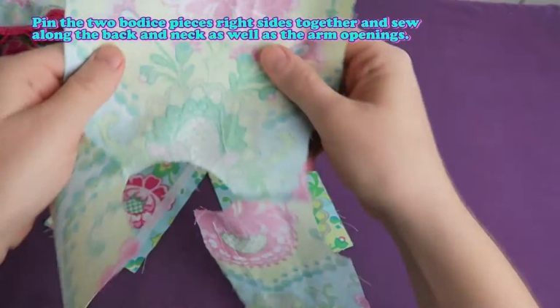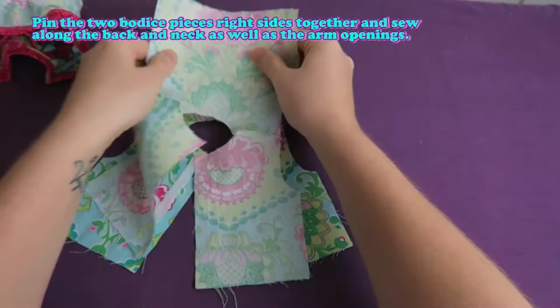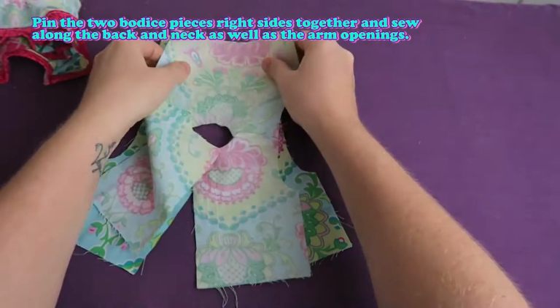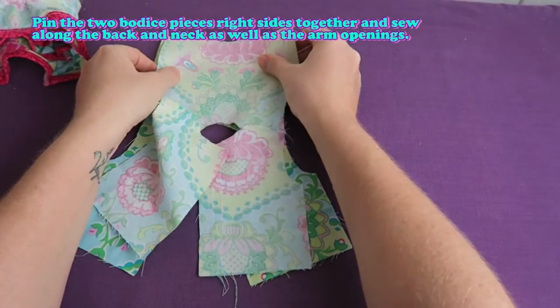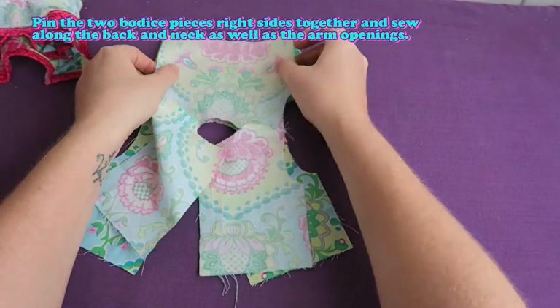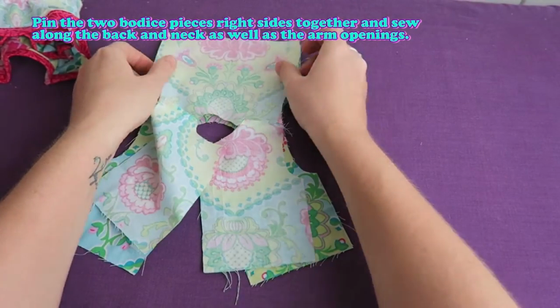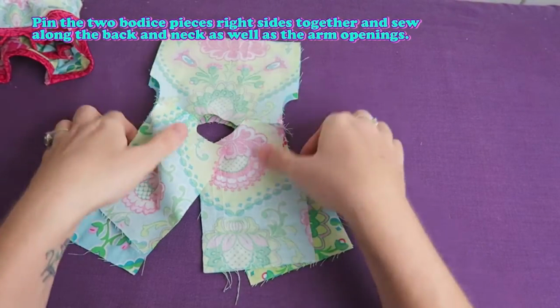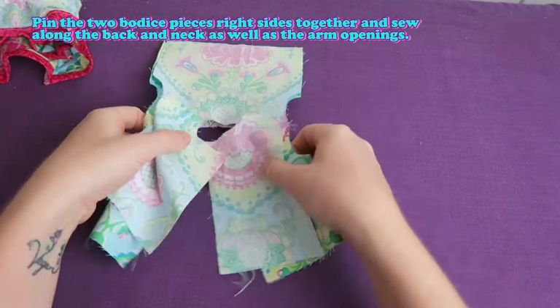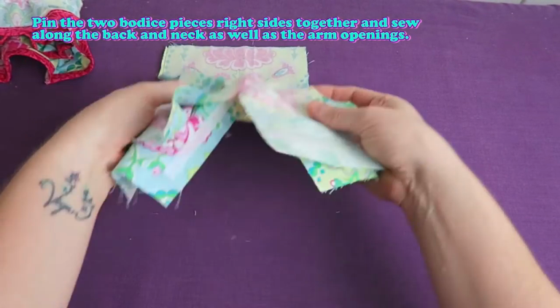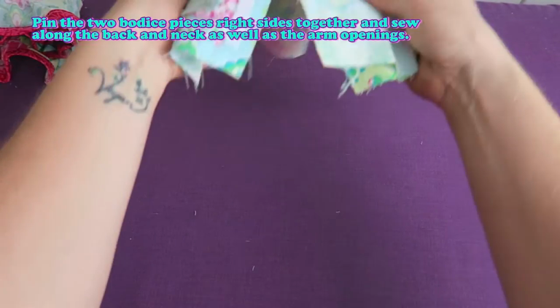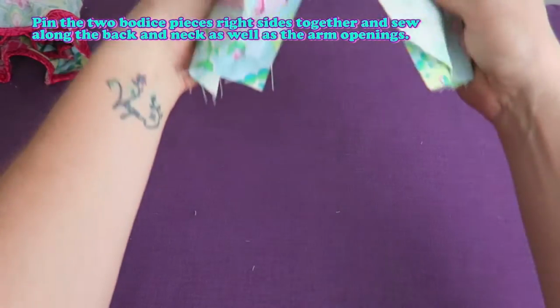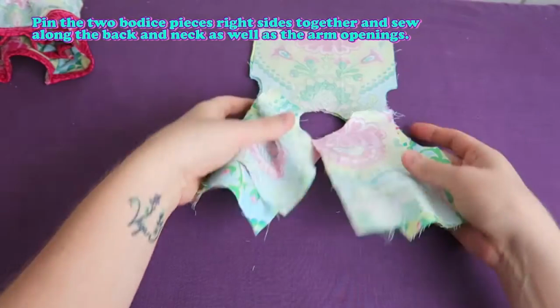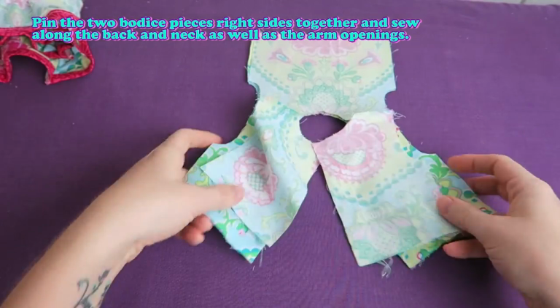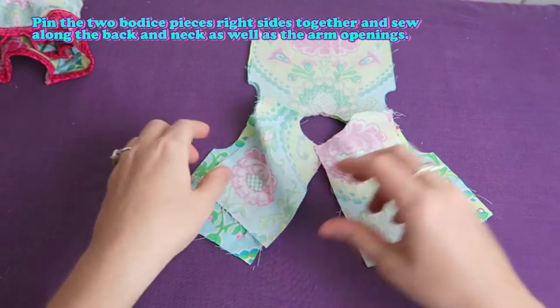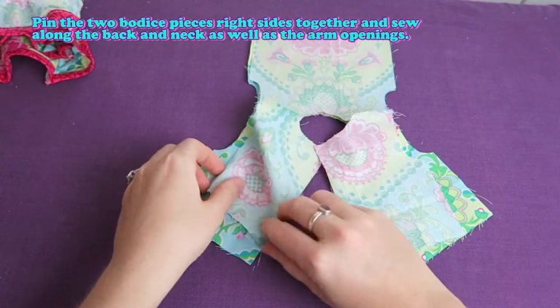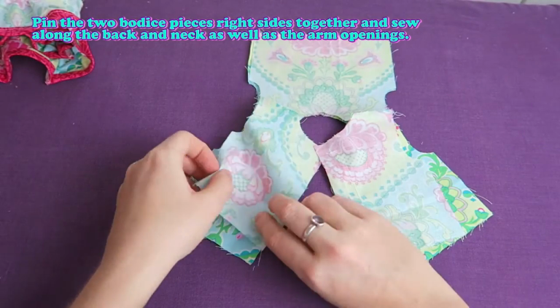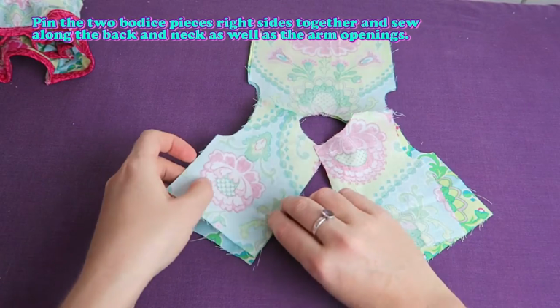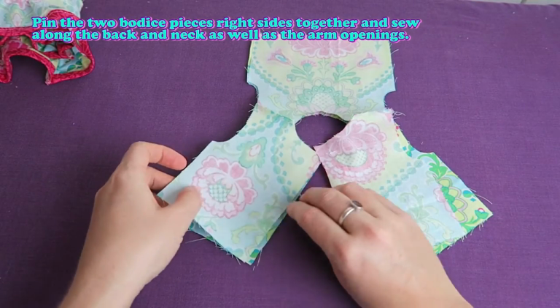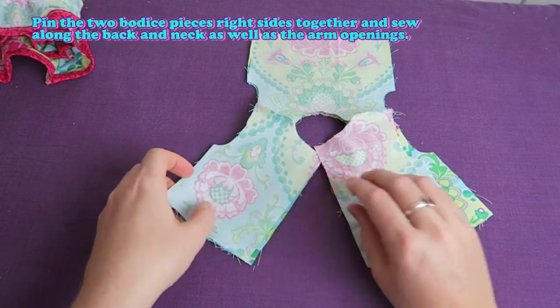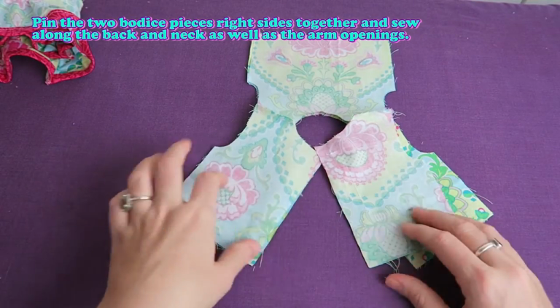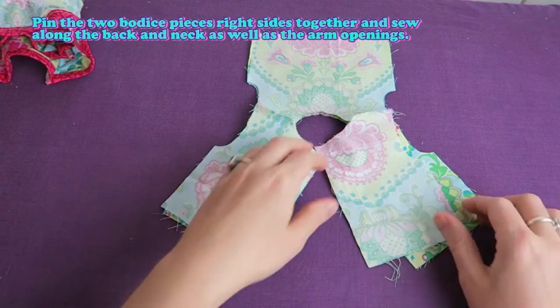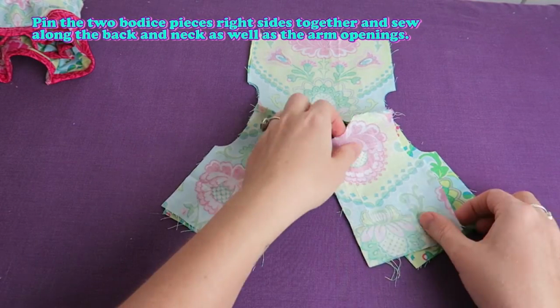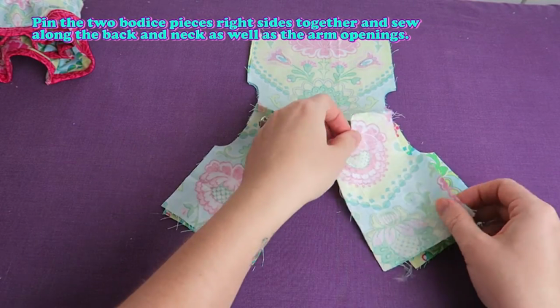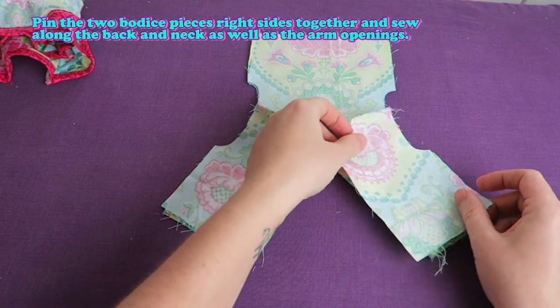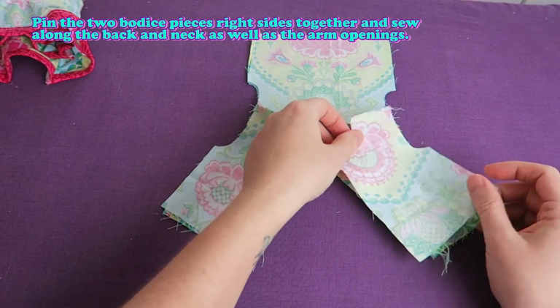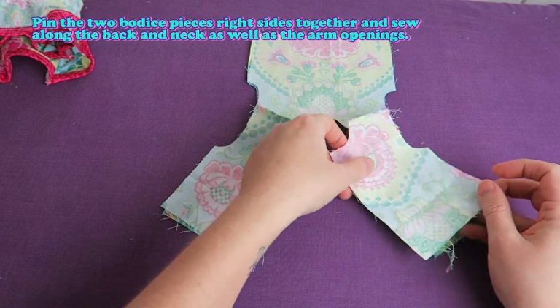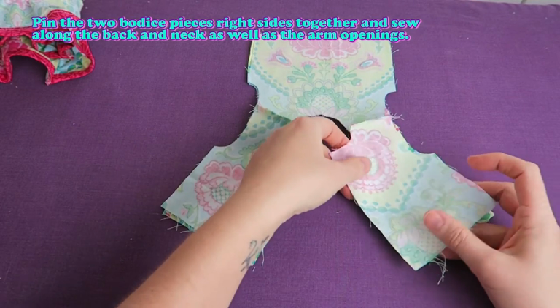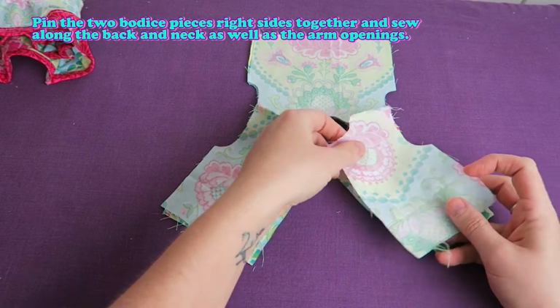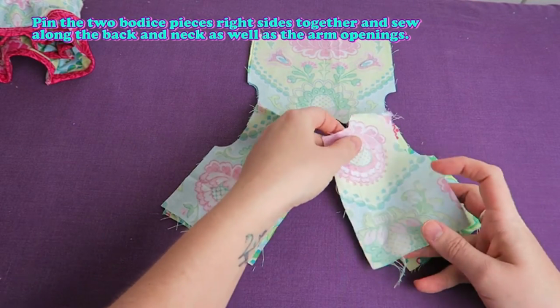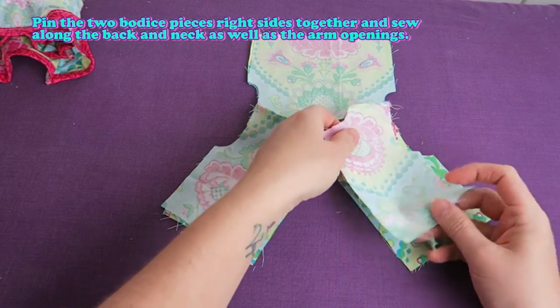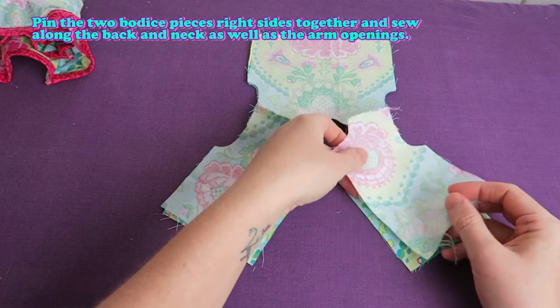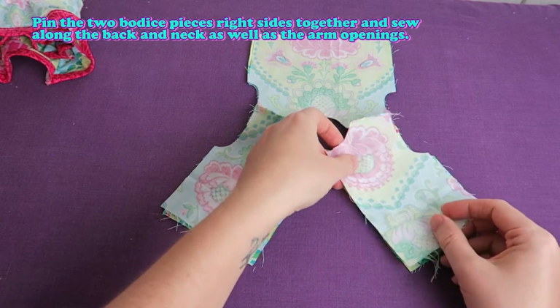Pin the two bodice pieces right sides together and sew along the back and neck as well as the arm openings.